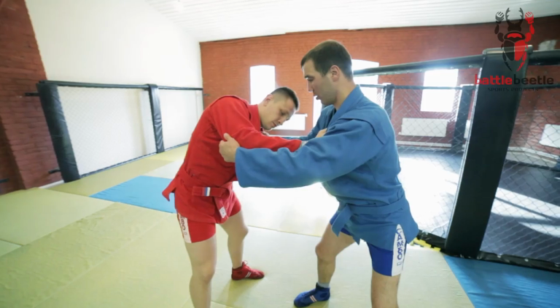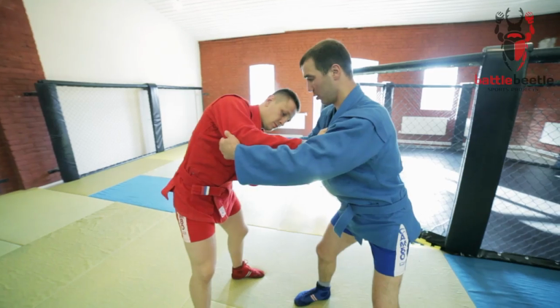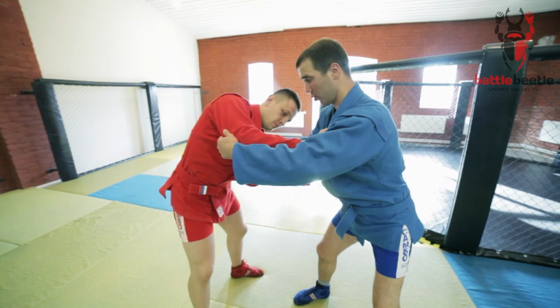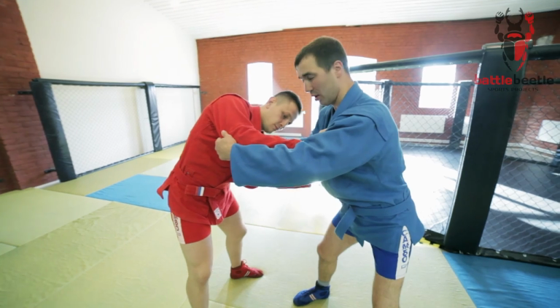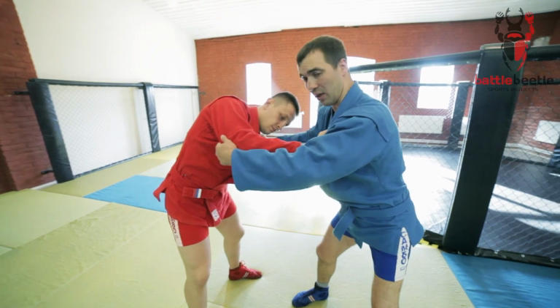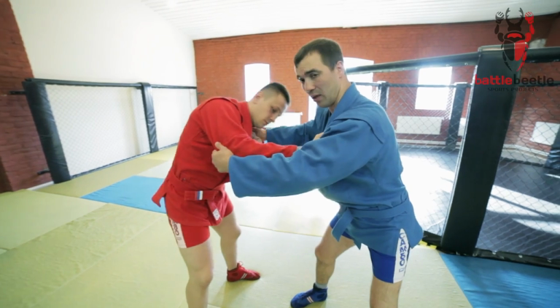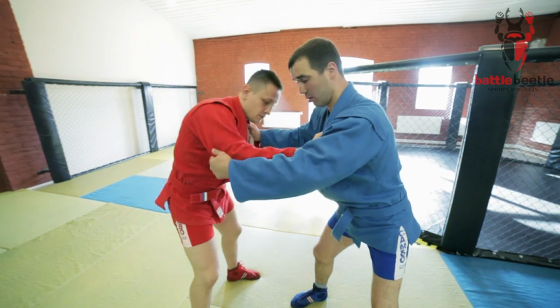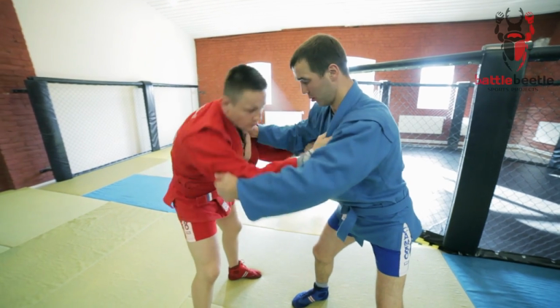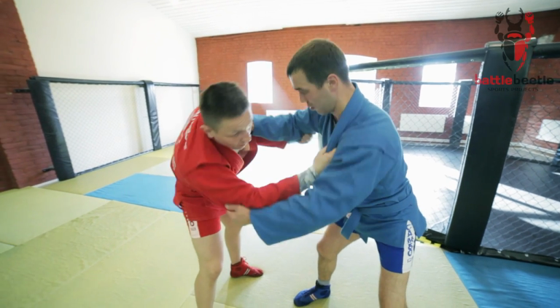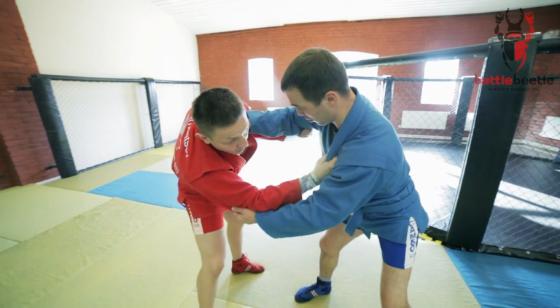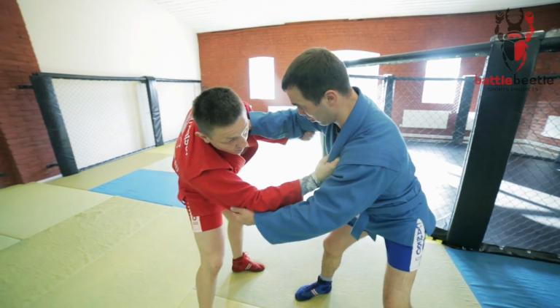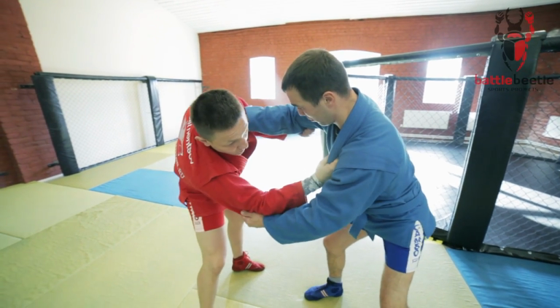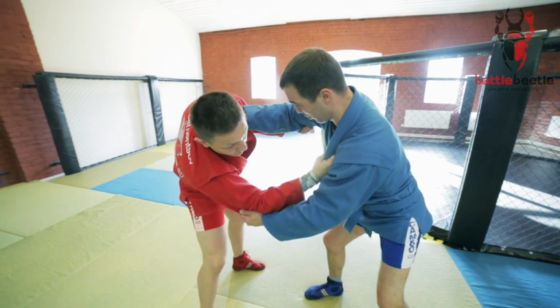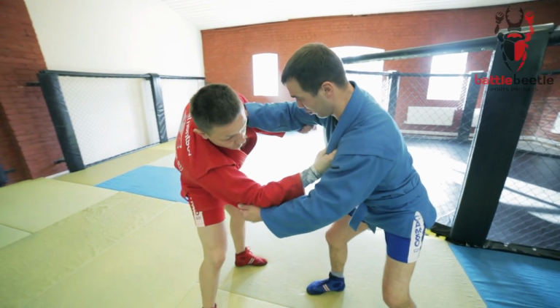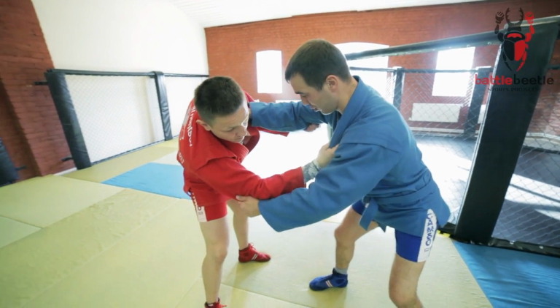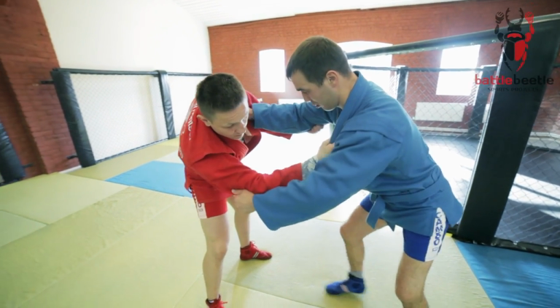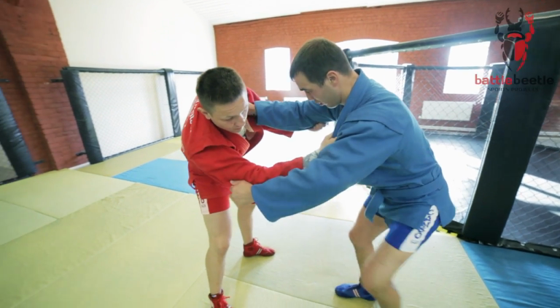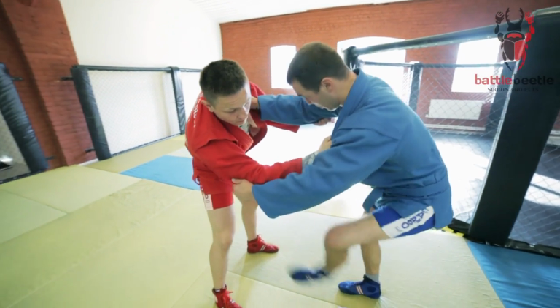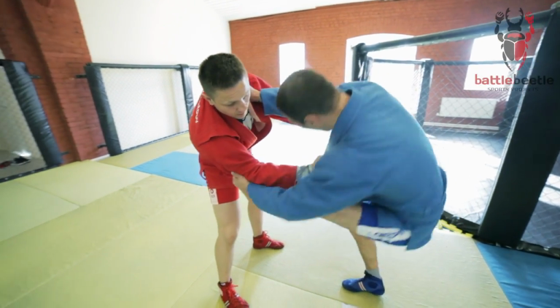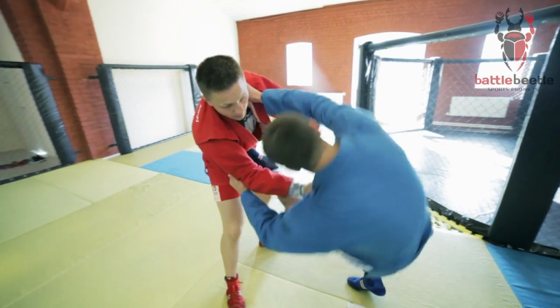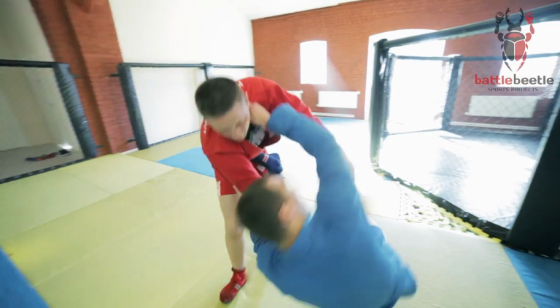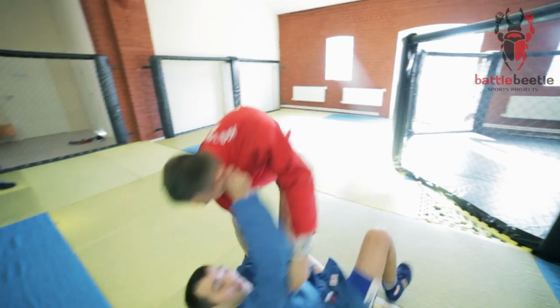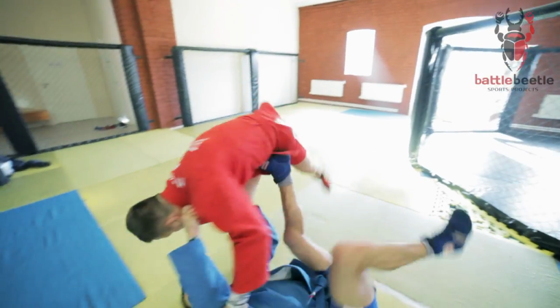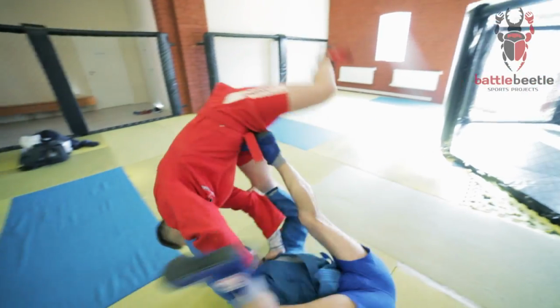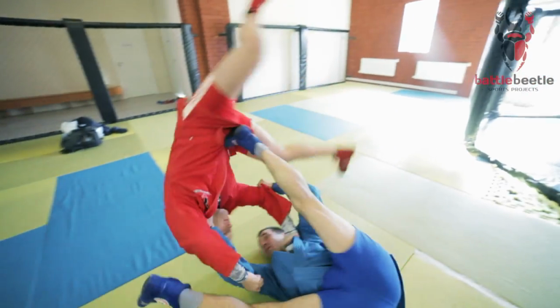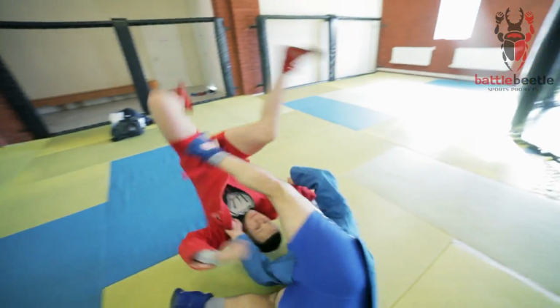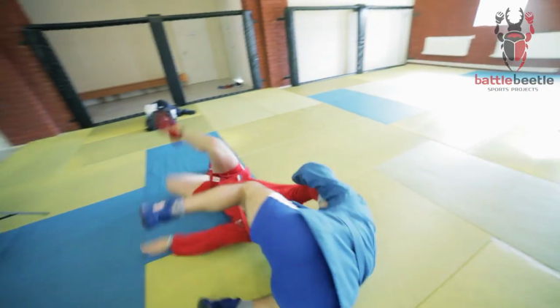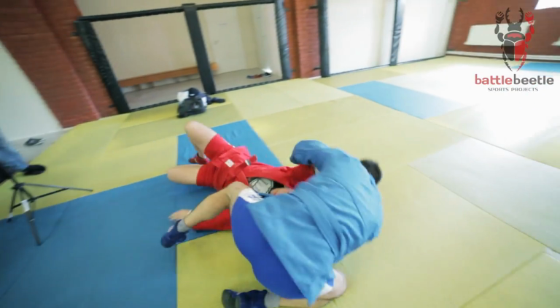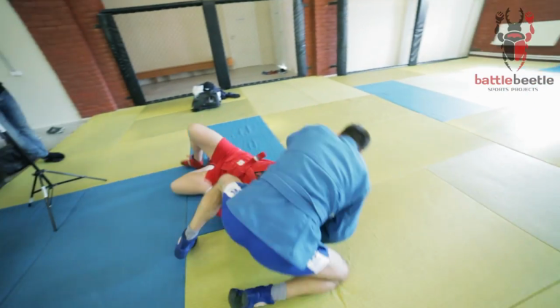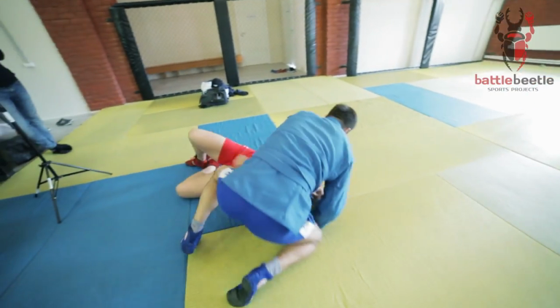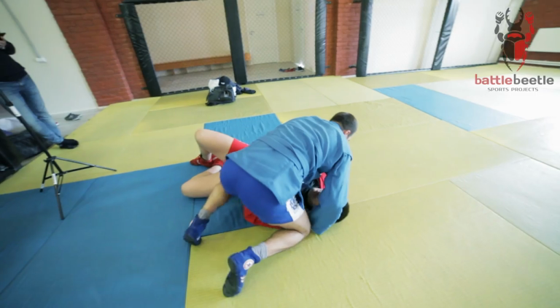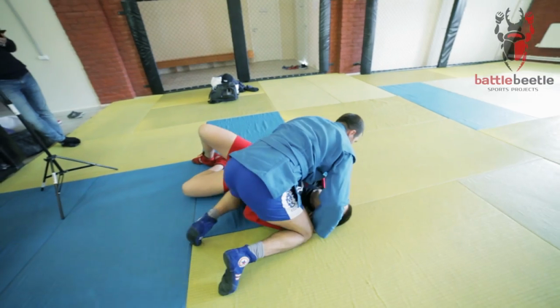First, I do a false attack making him bend to the opposite side. It opens him up for the side circle throw.